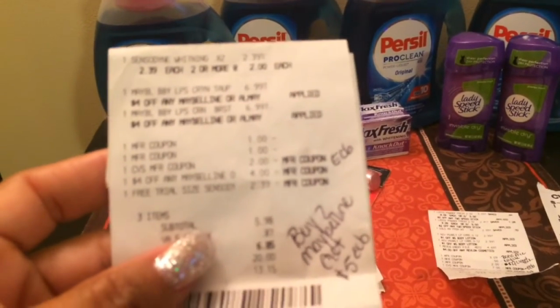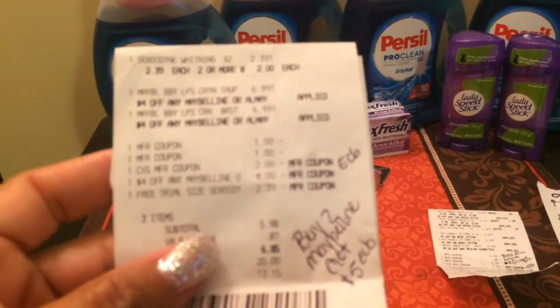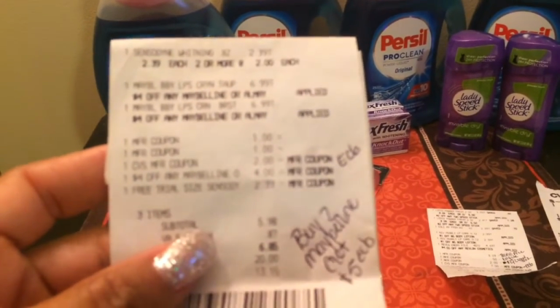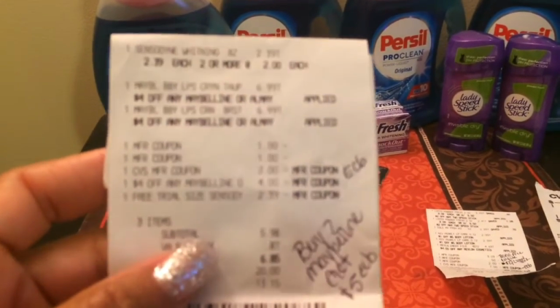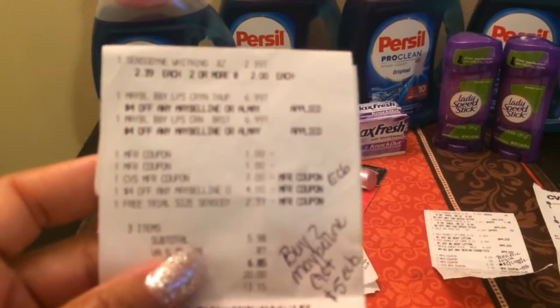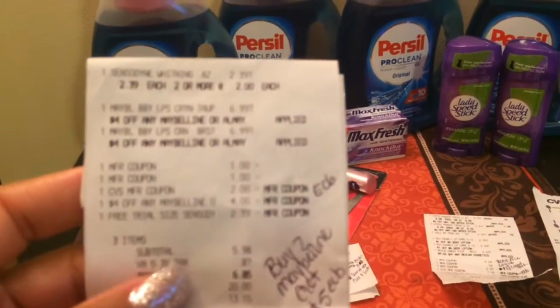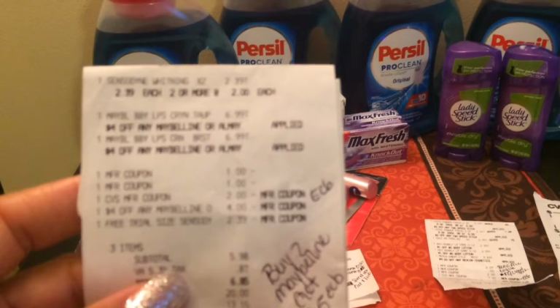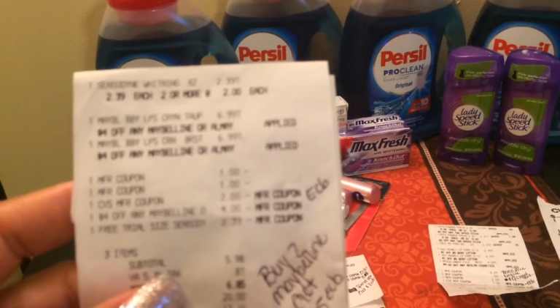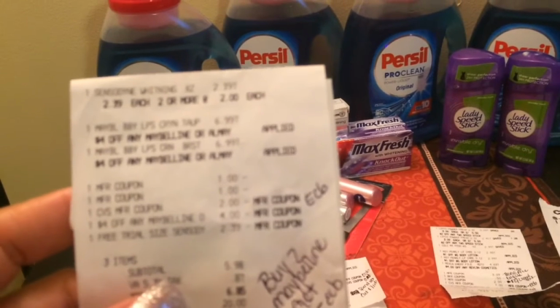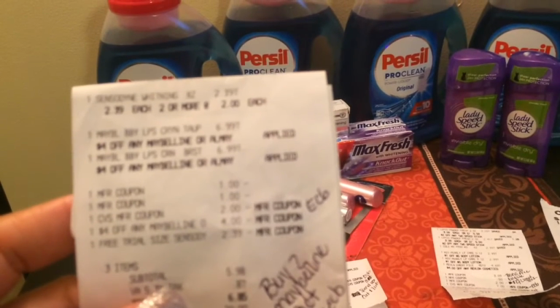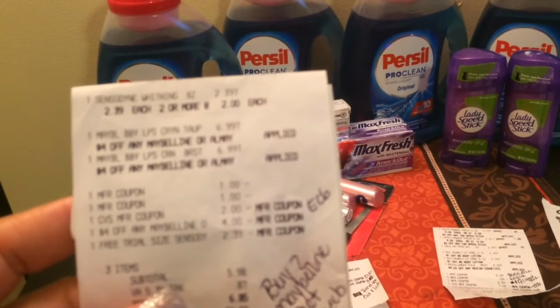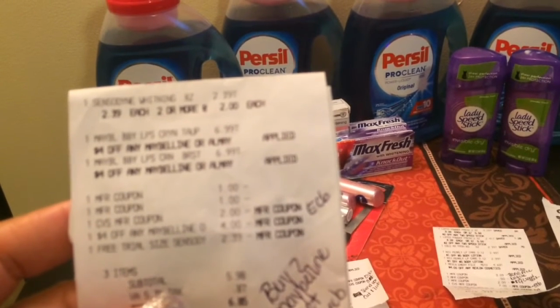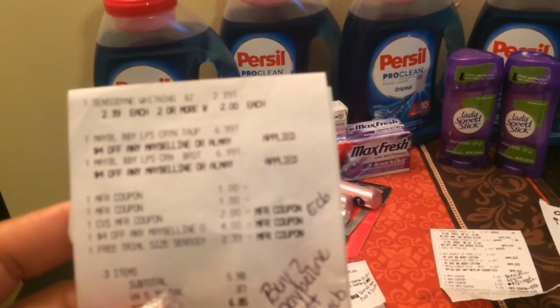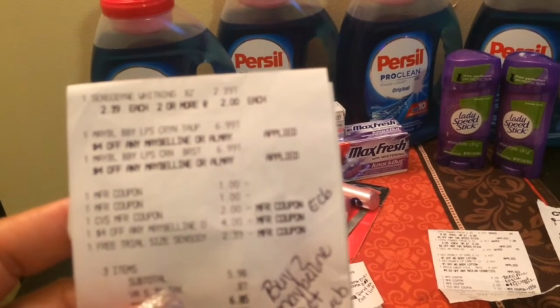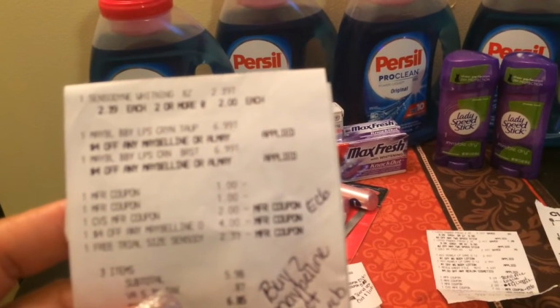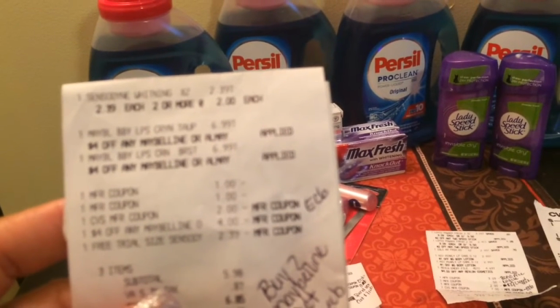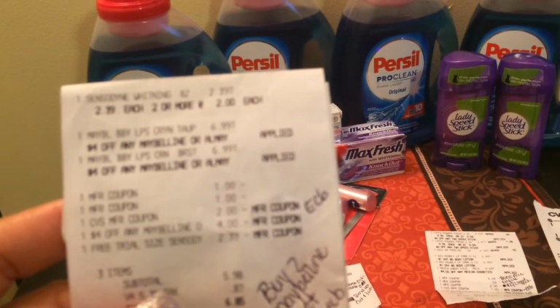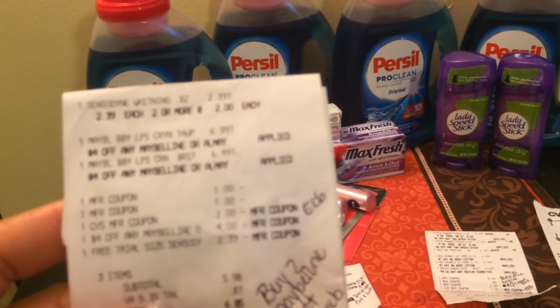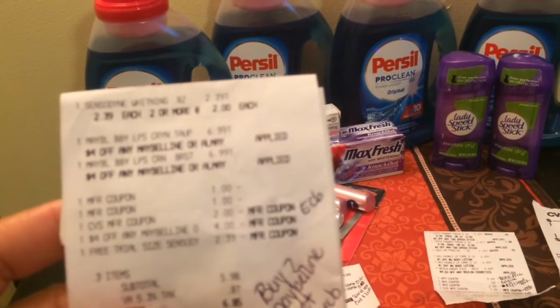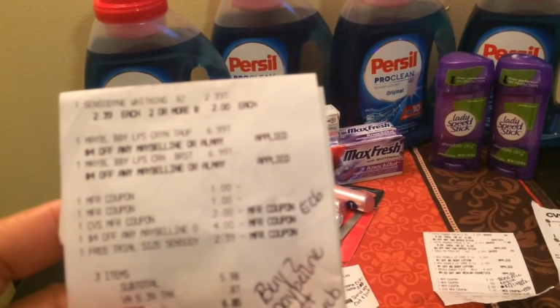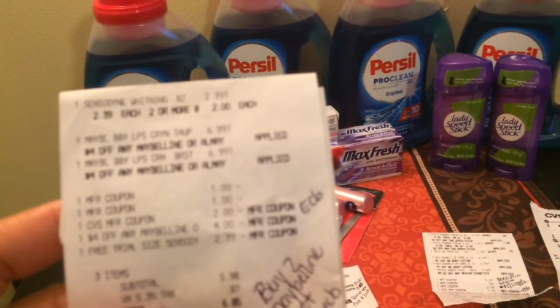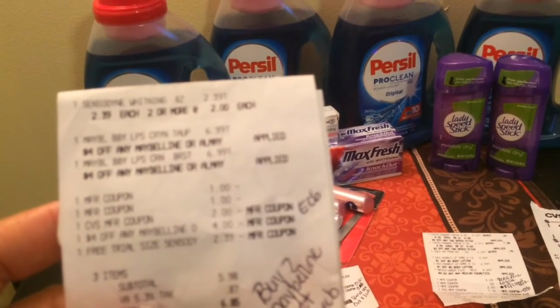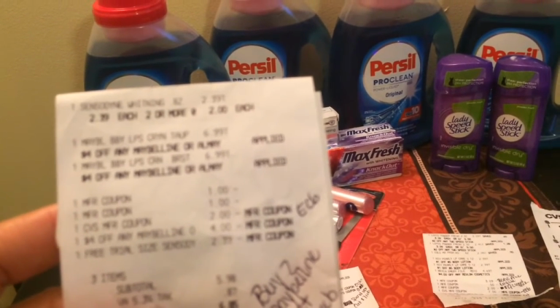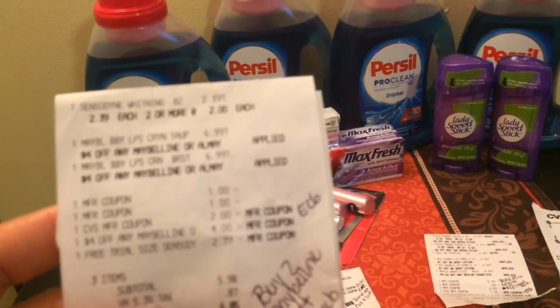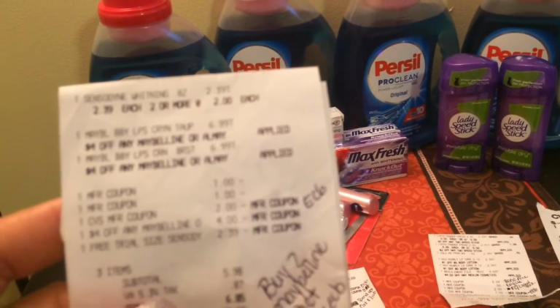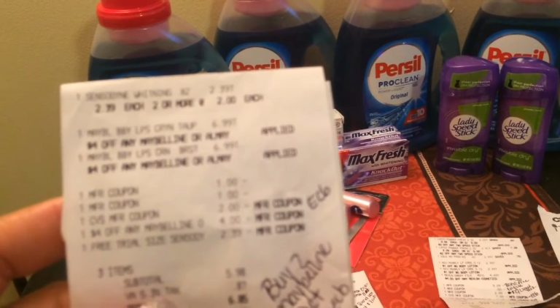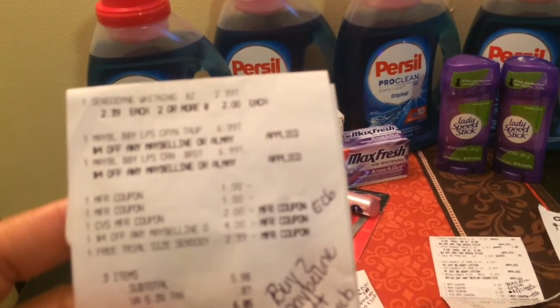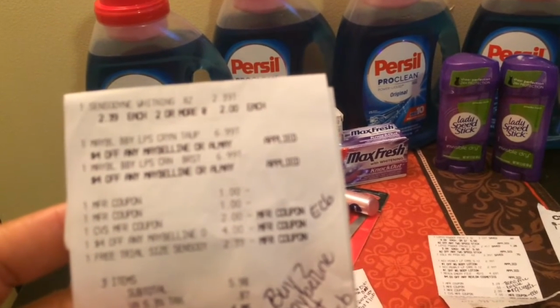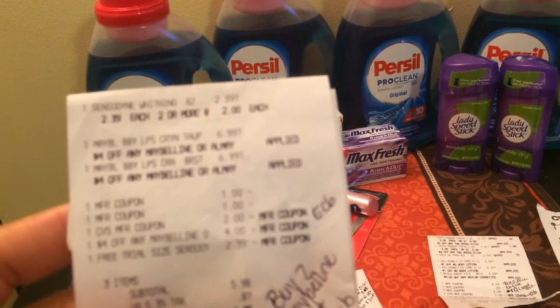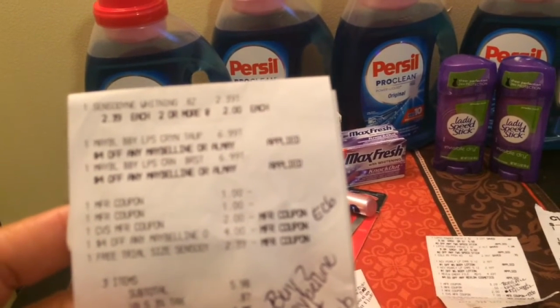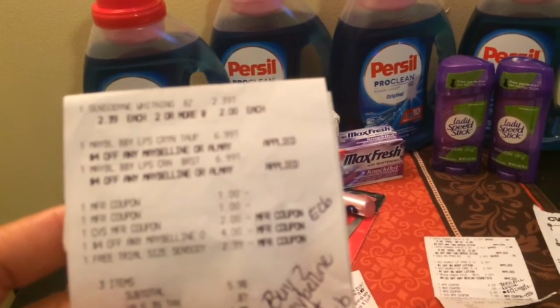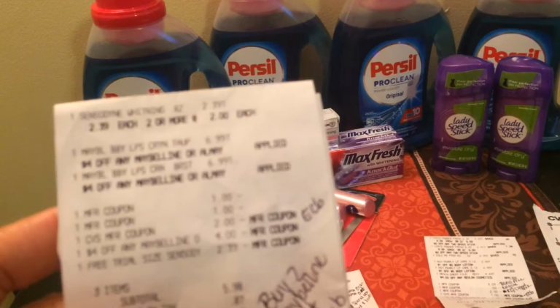Anyway guys, my subtotal was $5.98. Of course, my tax was $0.87.